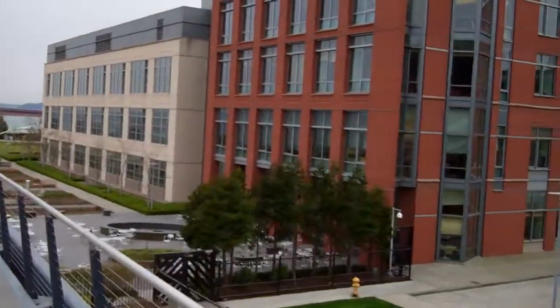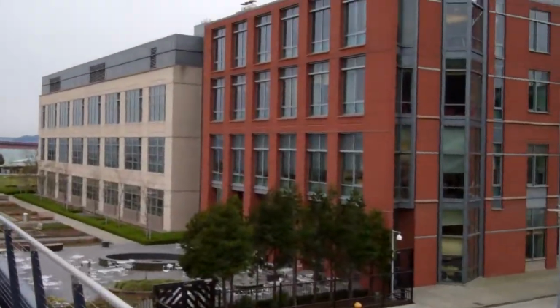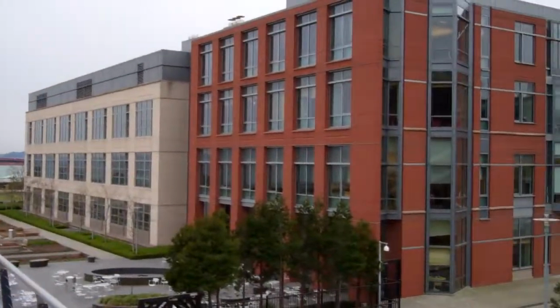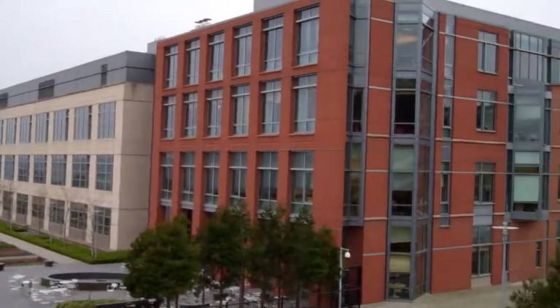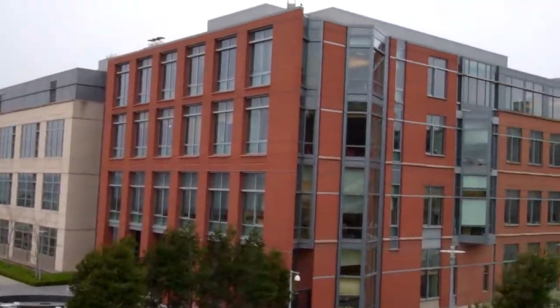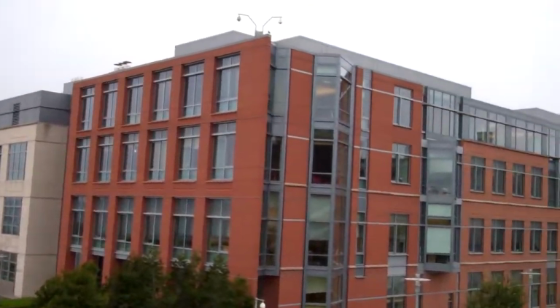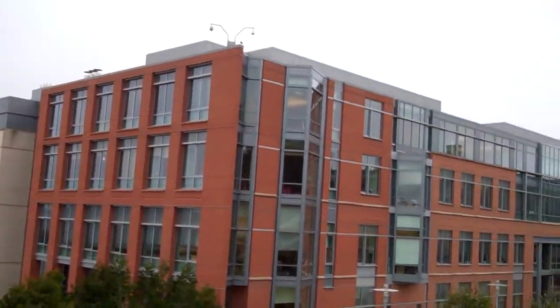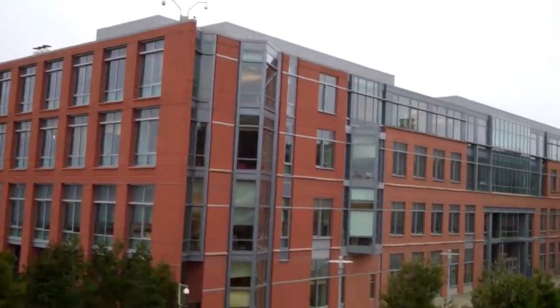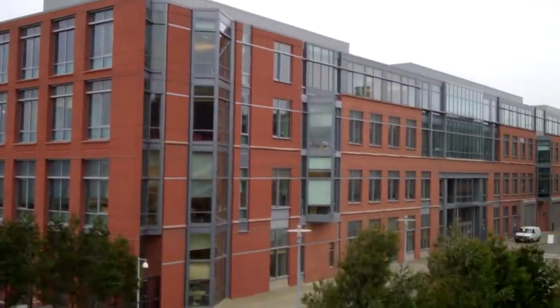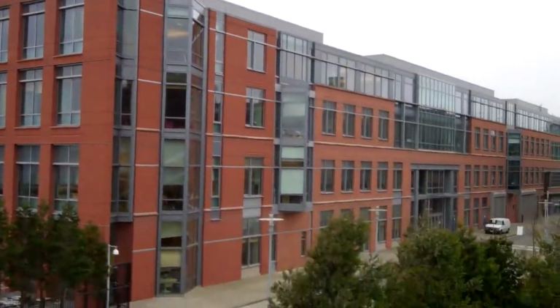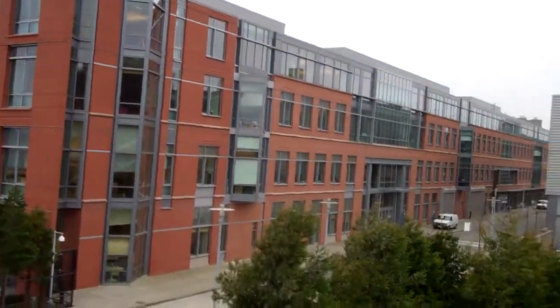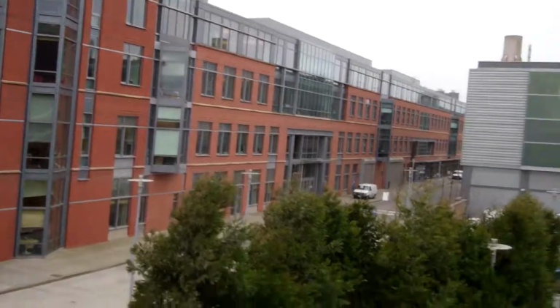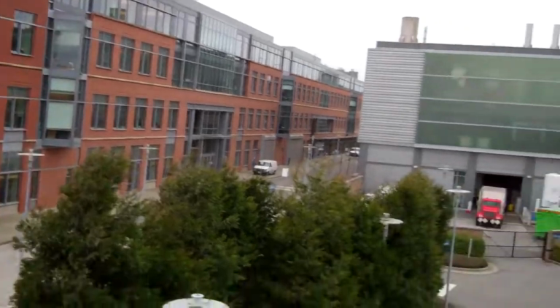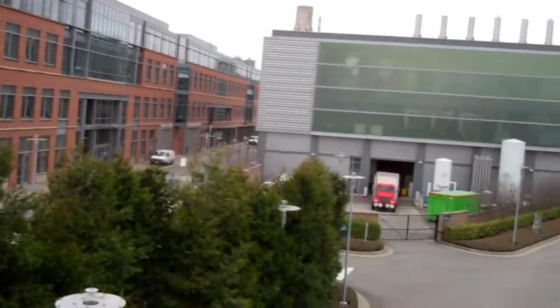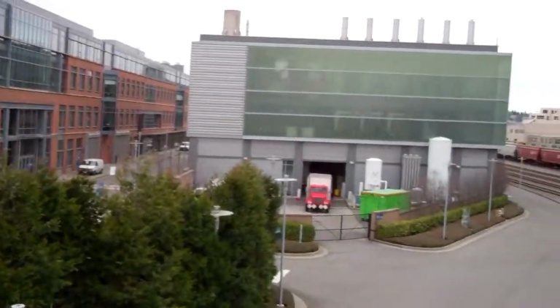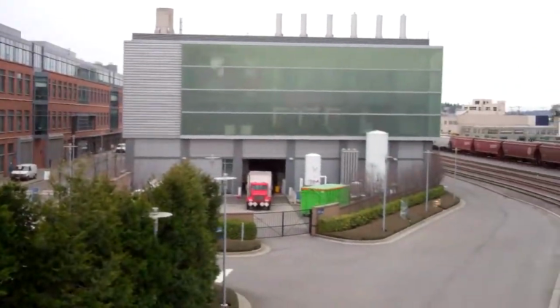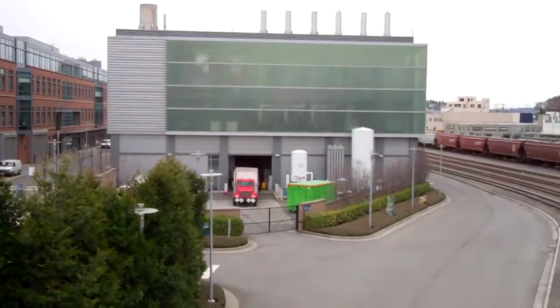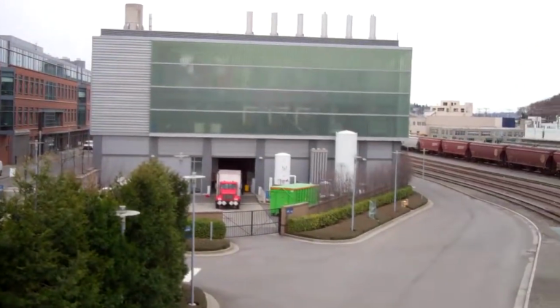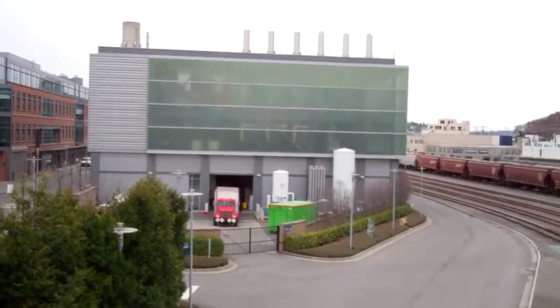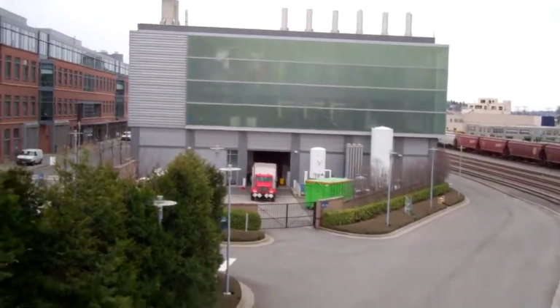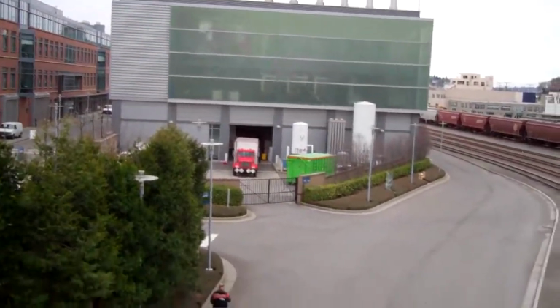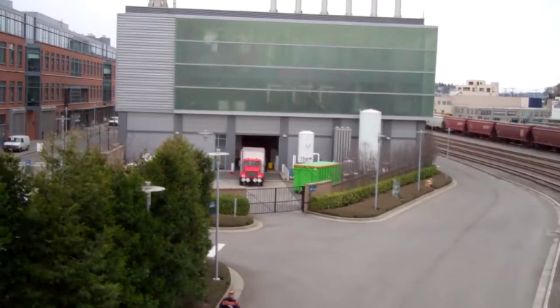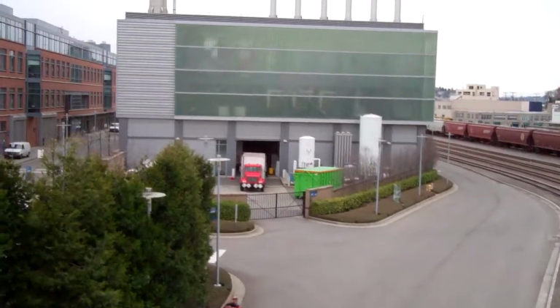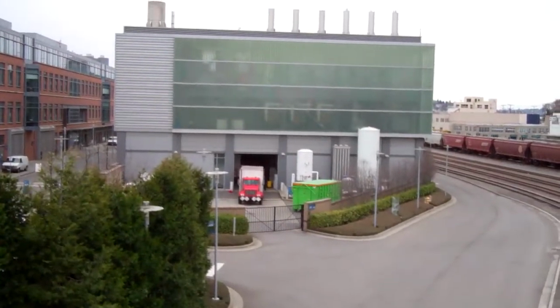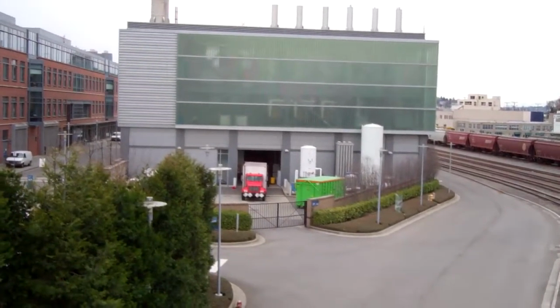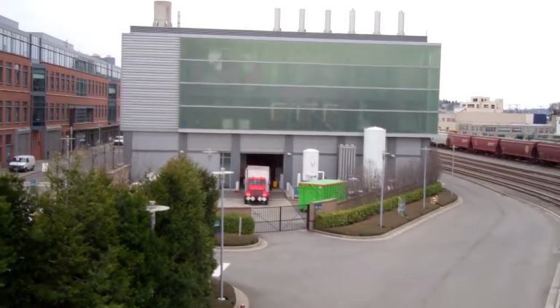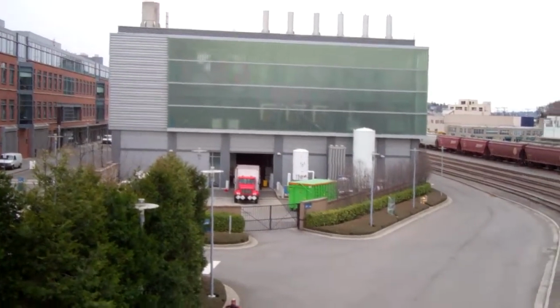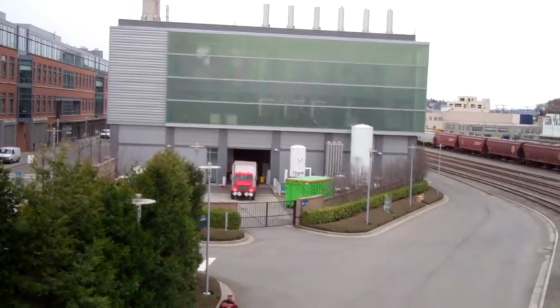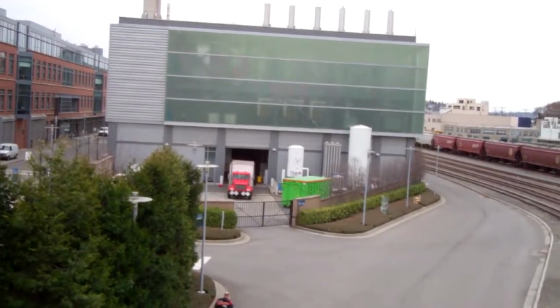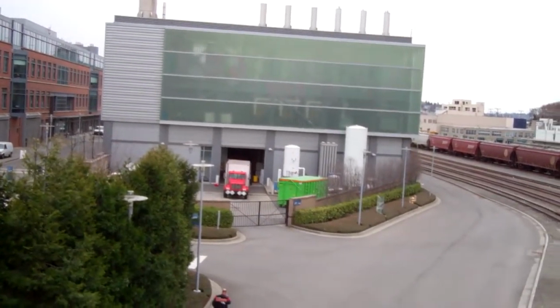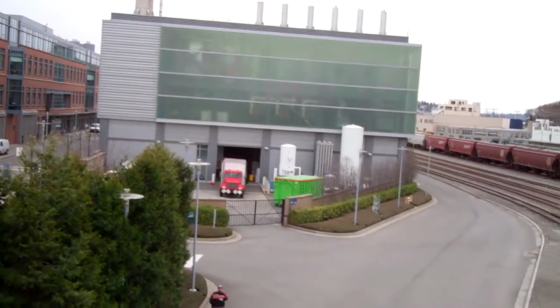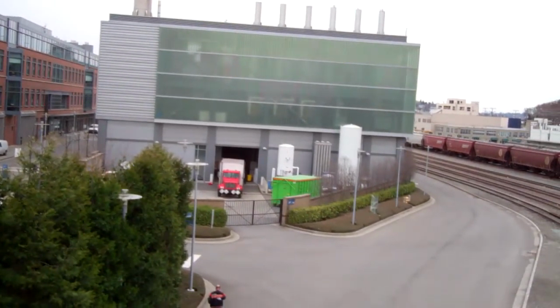I'm thinking that's Amgen right there. Interesting looking — bio-industrial, perhaps.